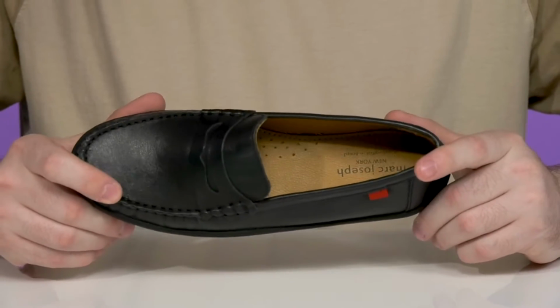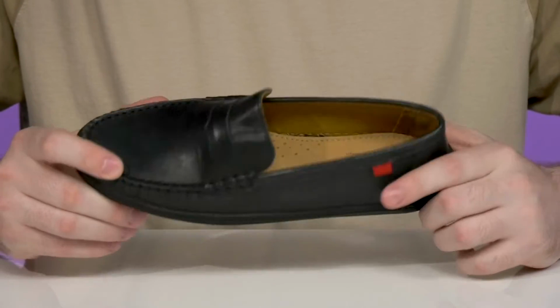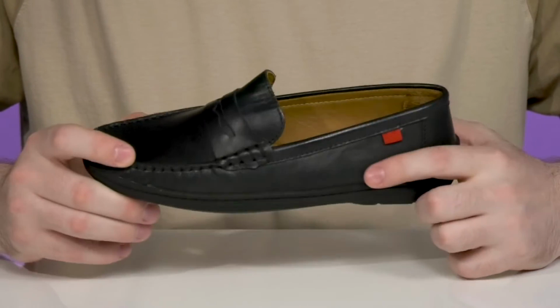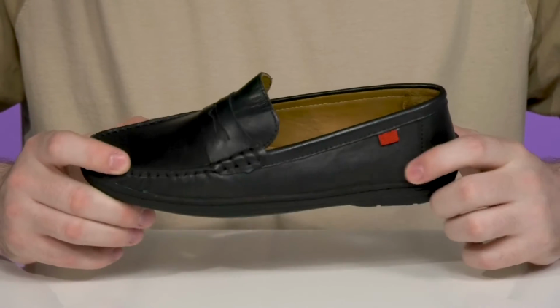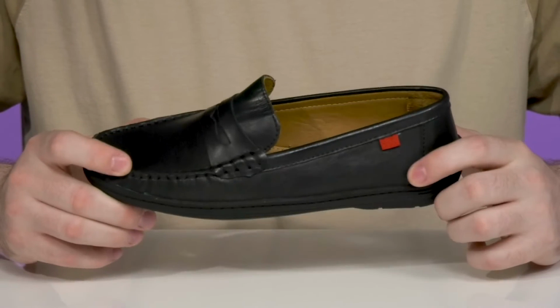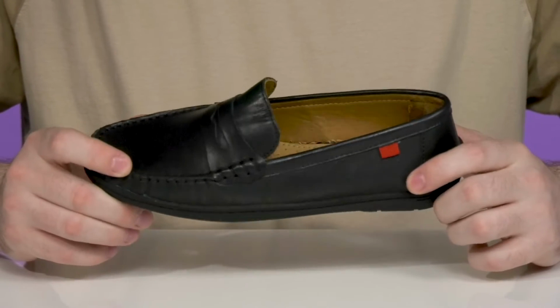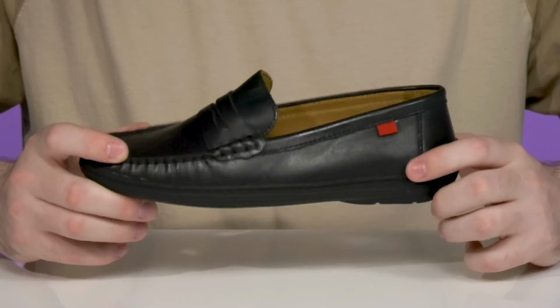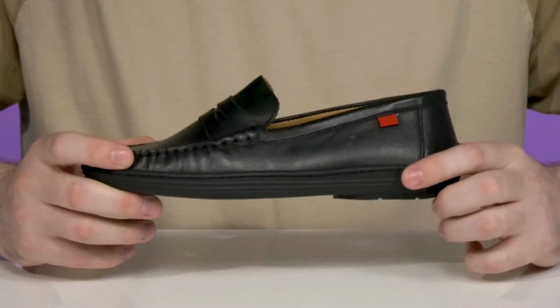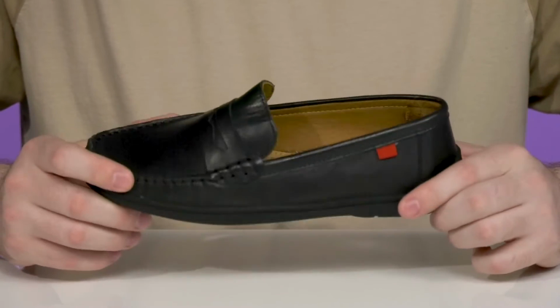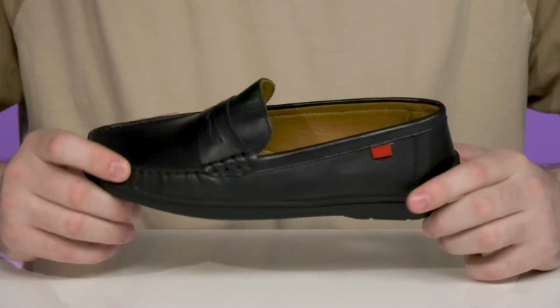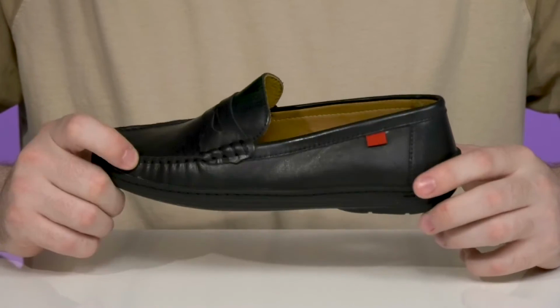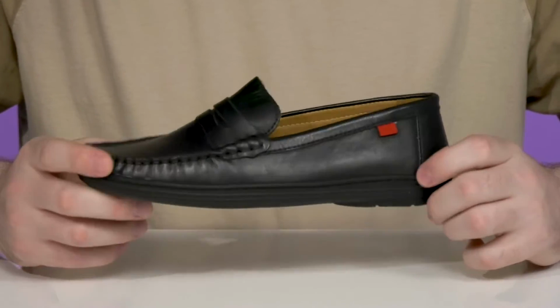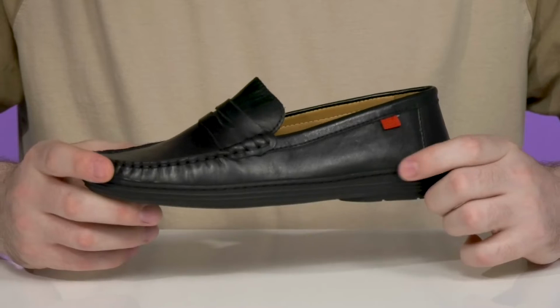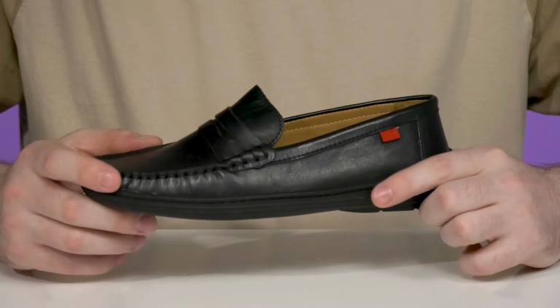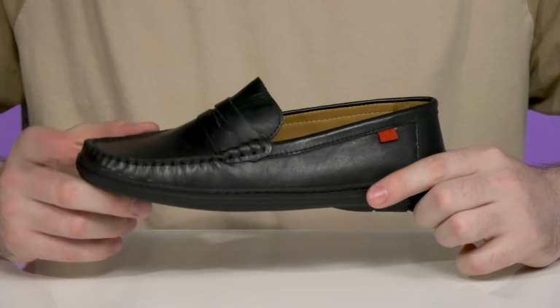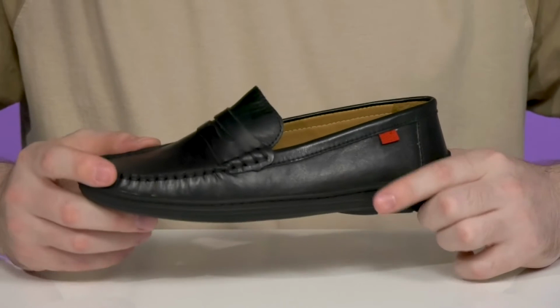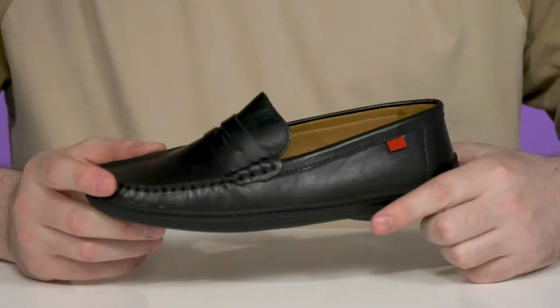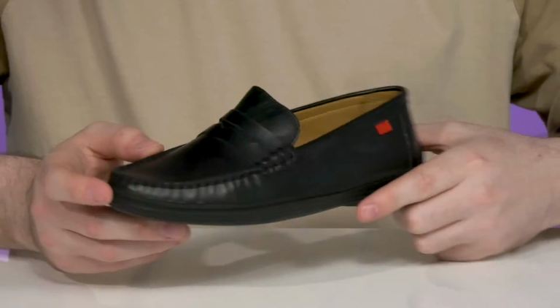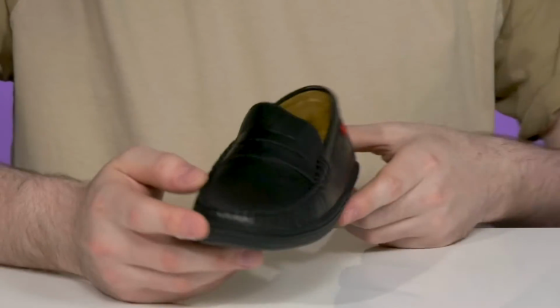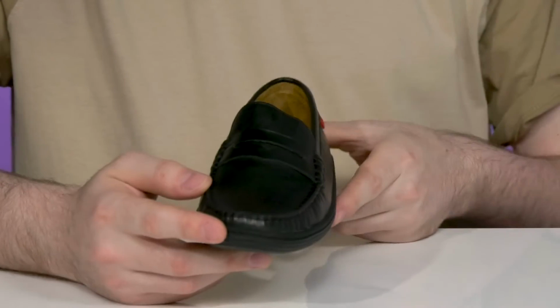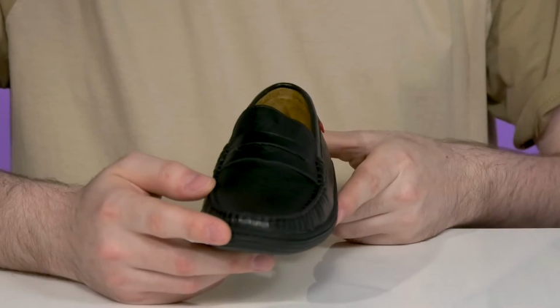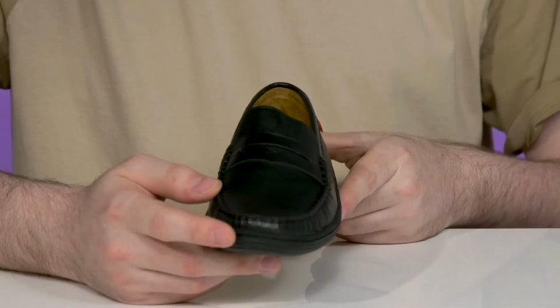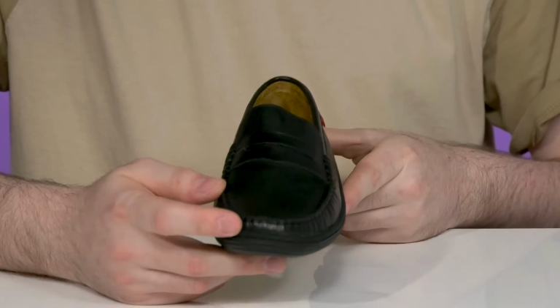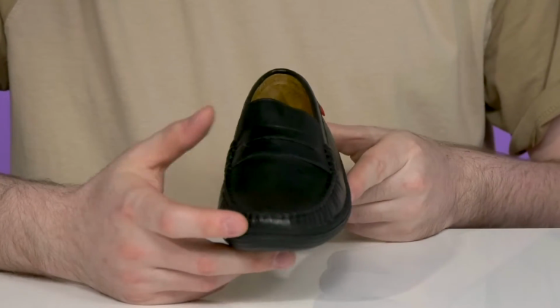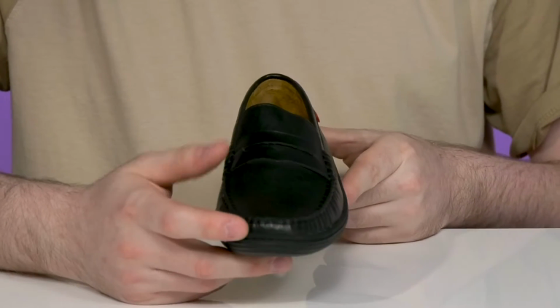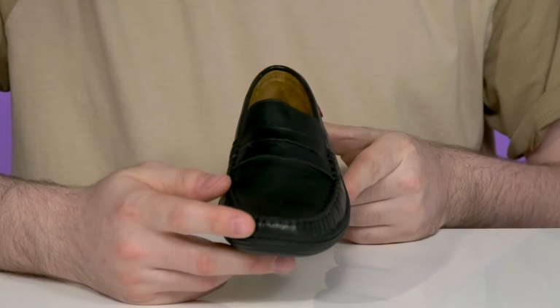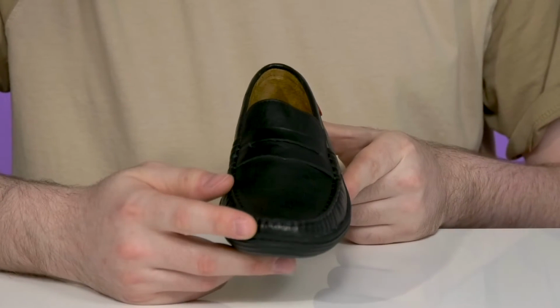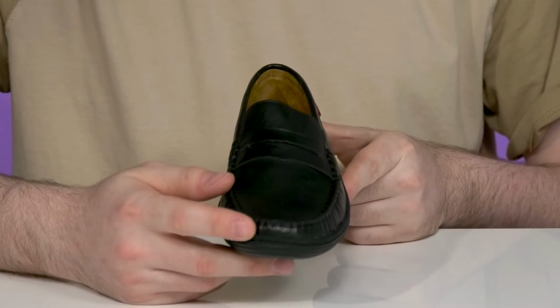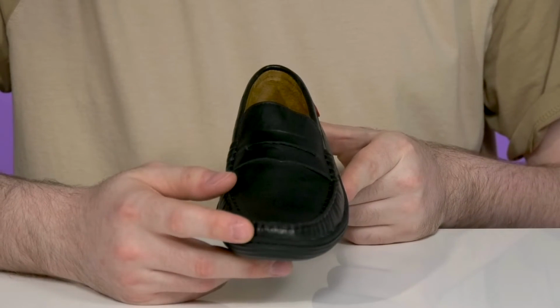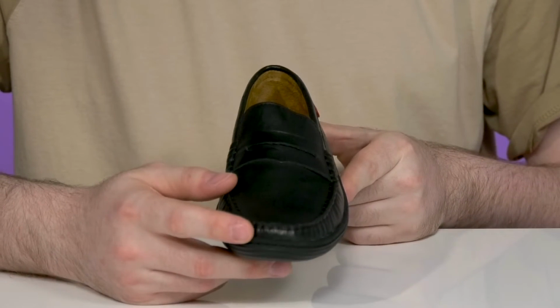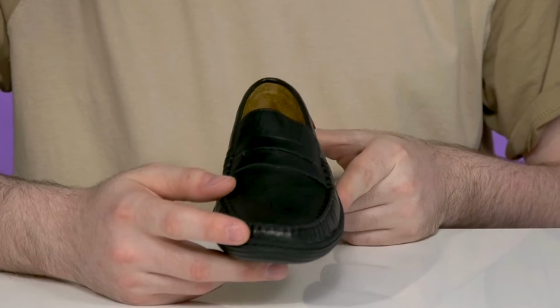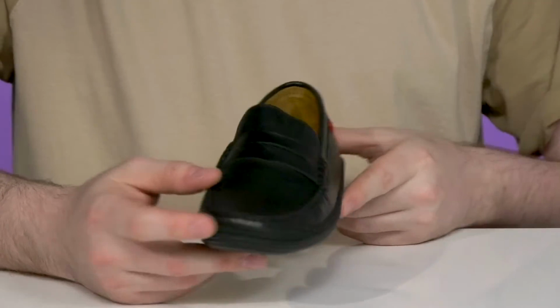The leather upper has a soft finish so it's going to stay pretty sleek, with mock toe detailing across the front along with a traditional penny keeper on the vamp.